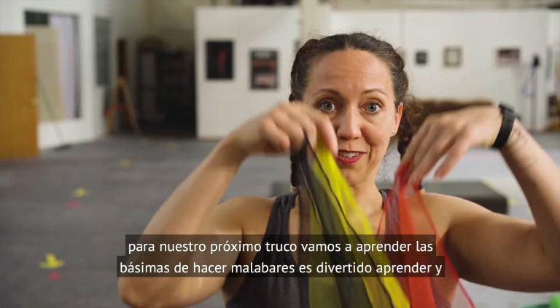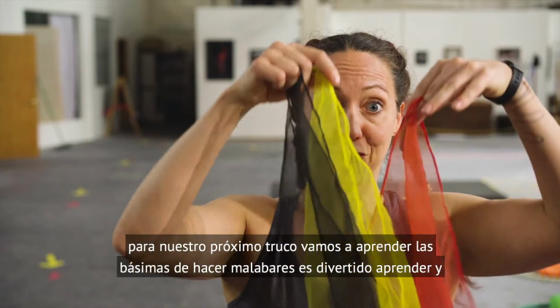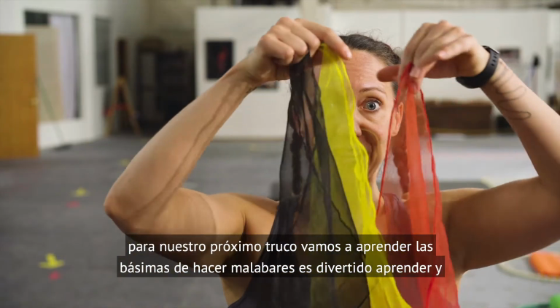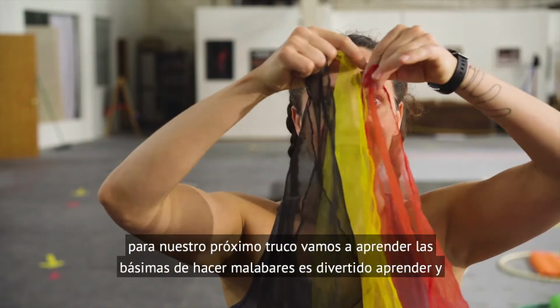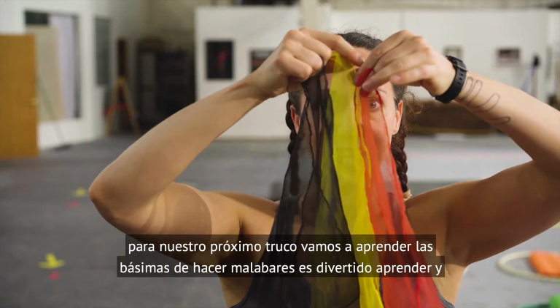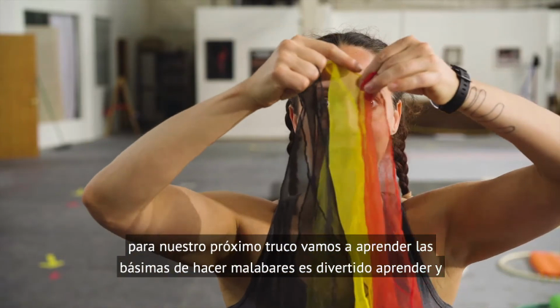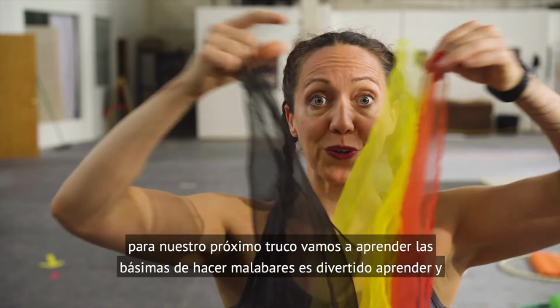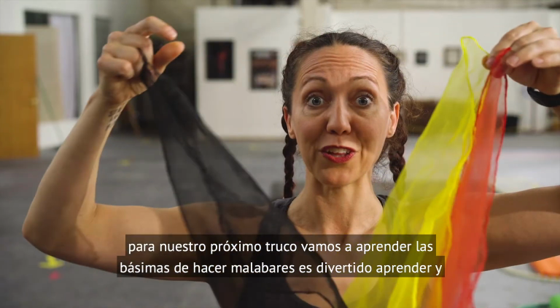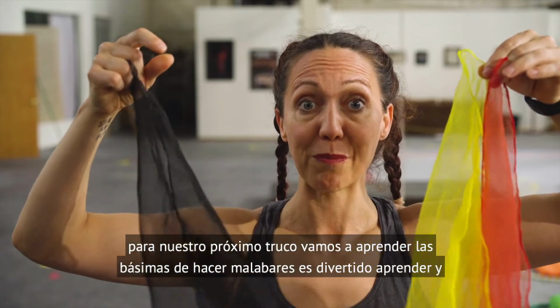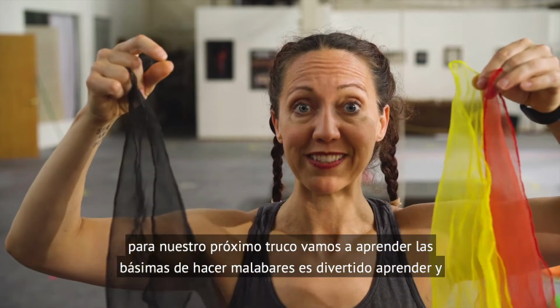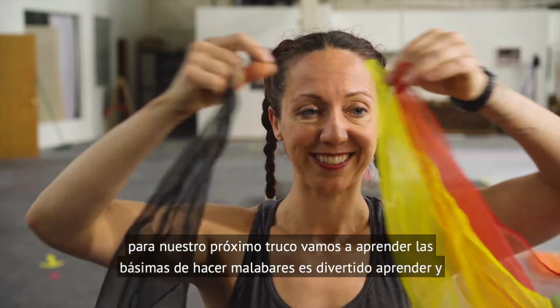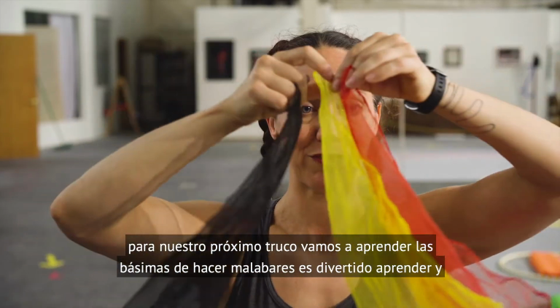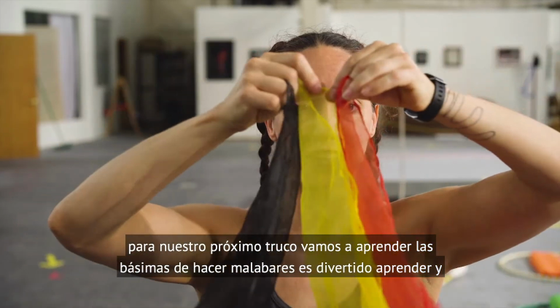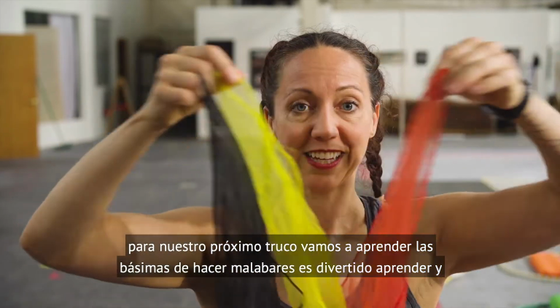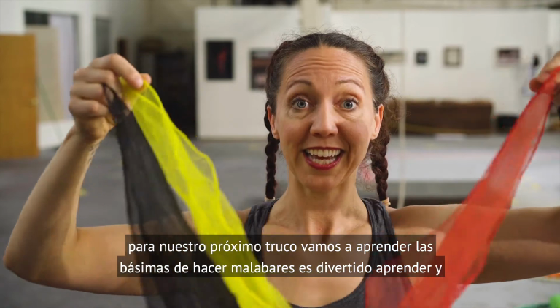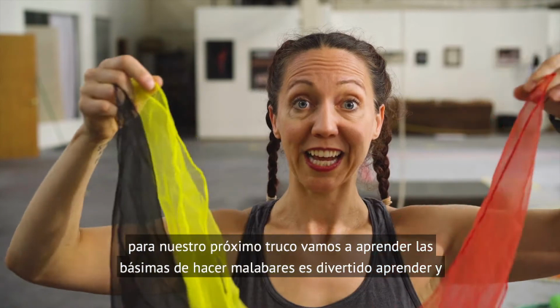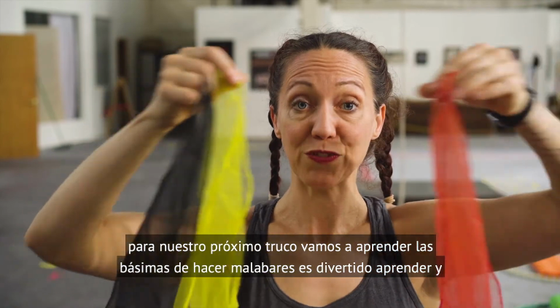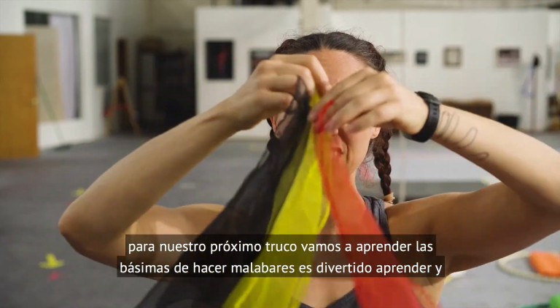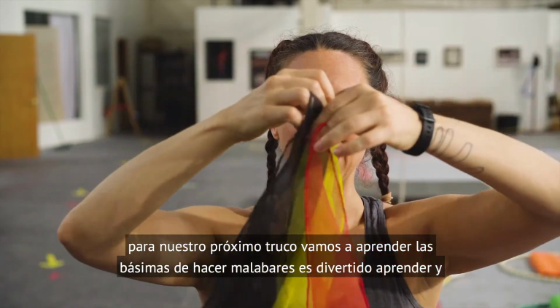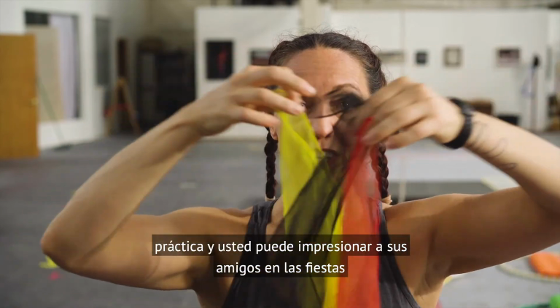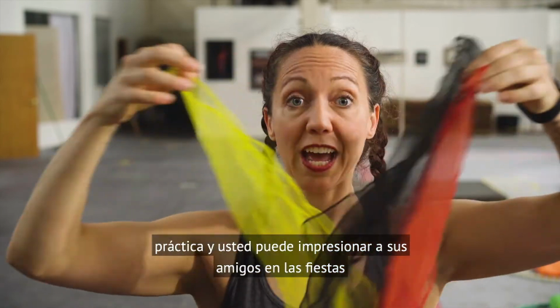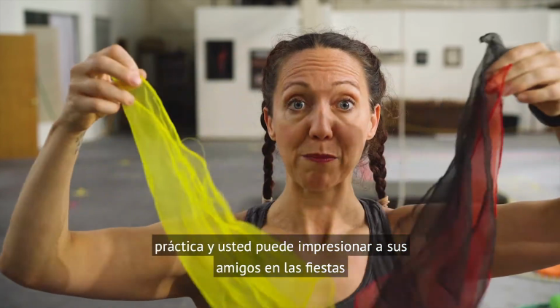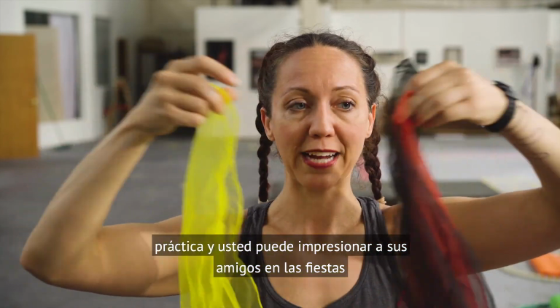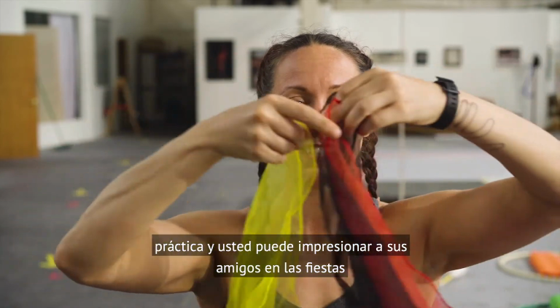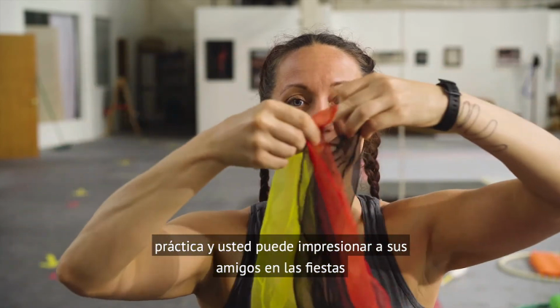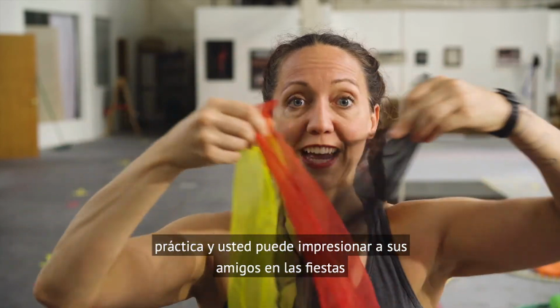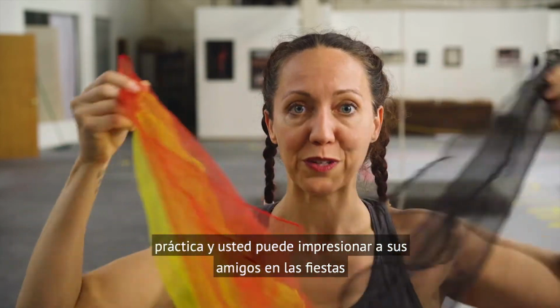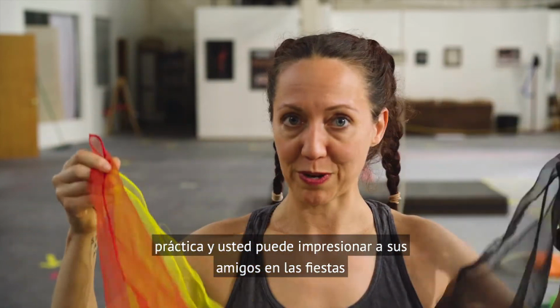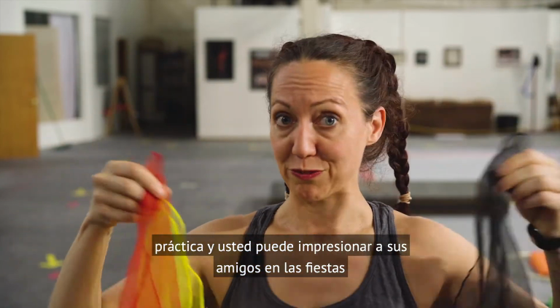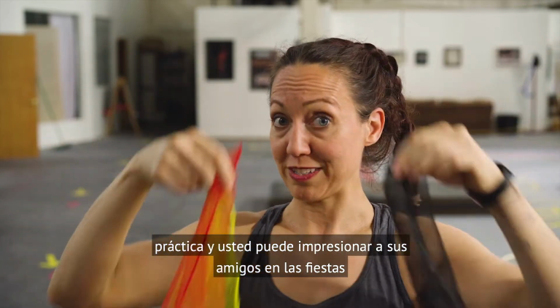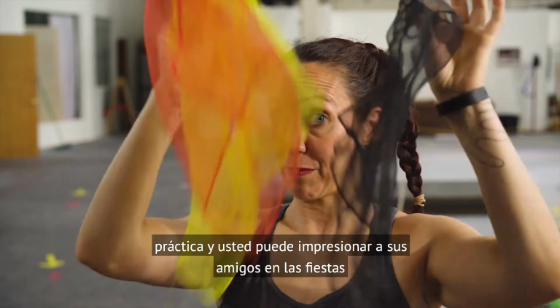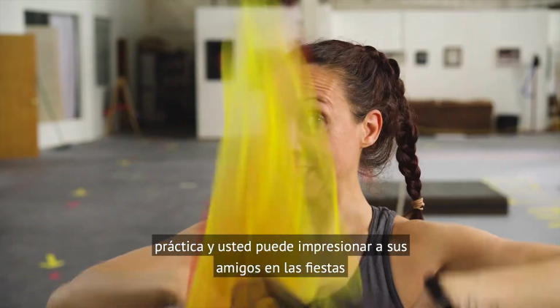For our next trick we're going to learn the basics of juggling. It's fun to learn and practice and you can impress your friends at parties.